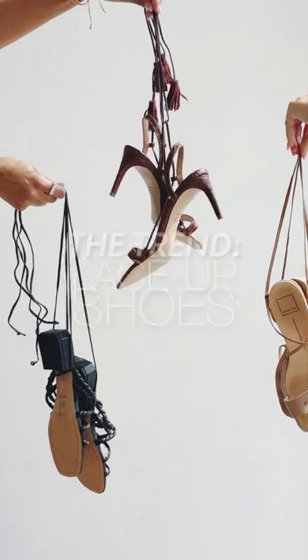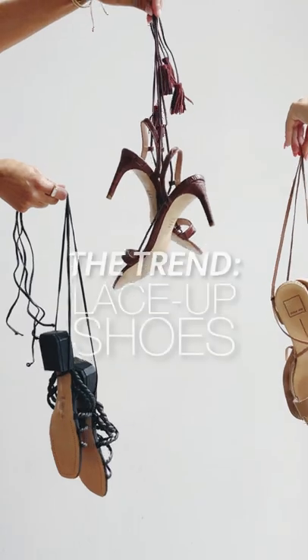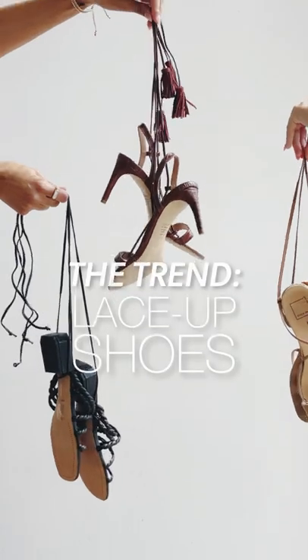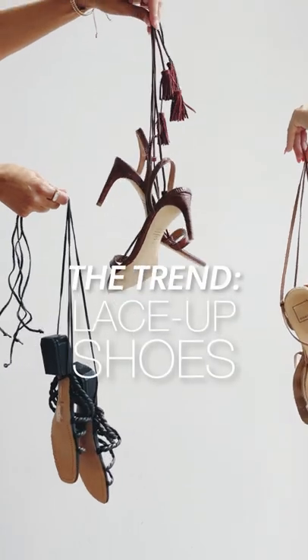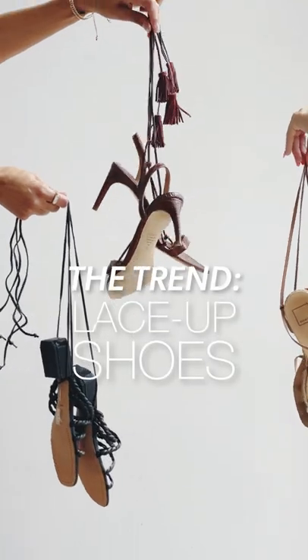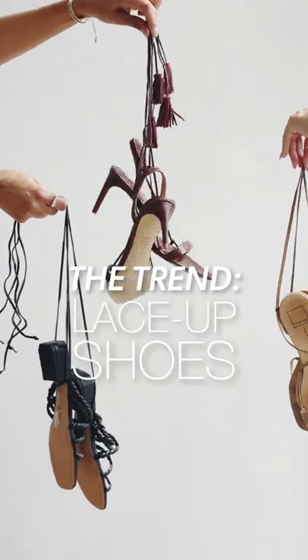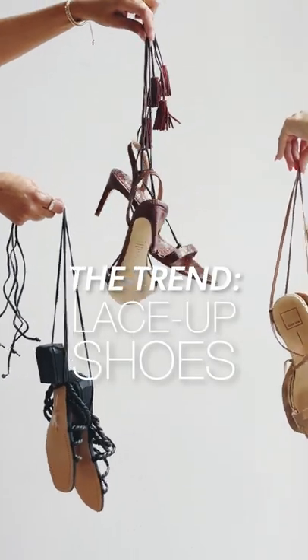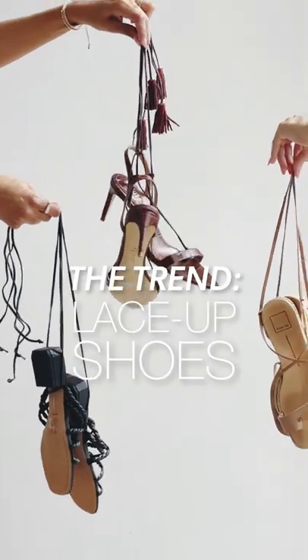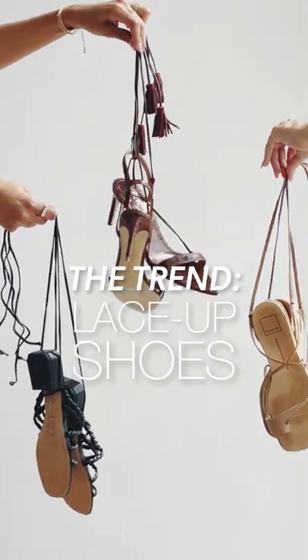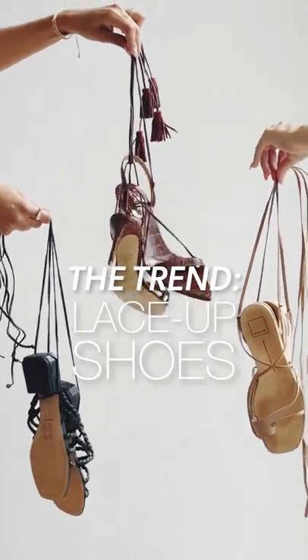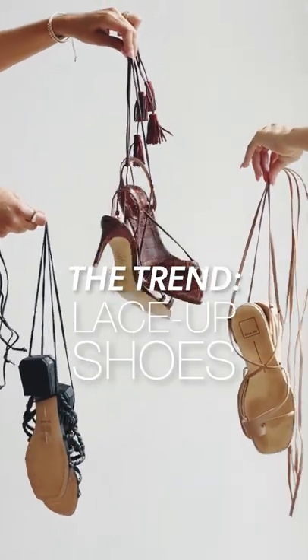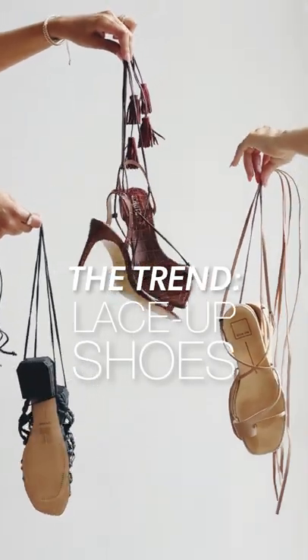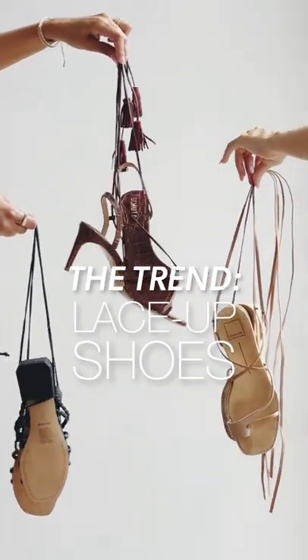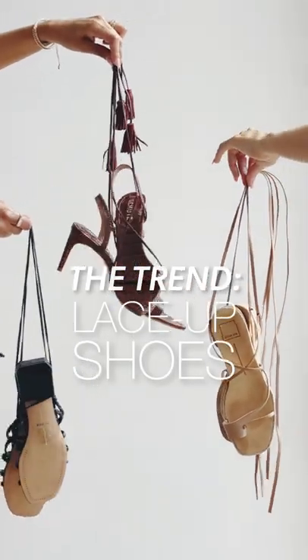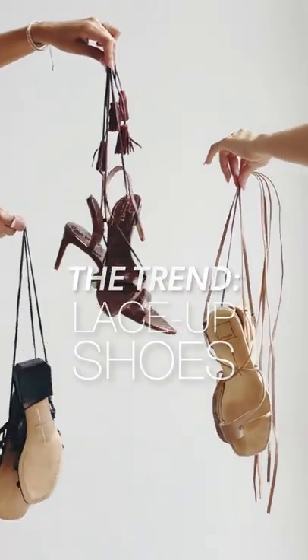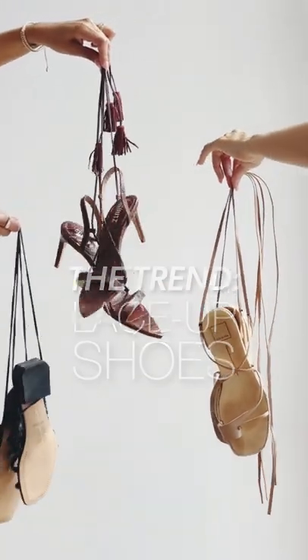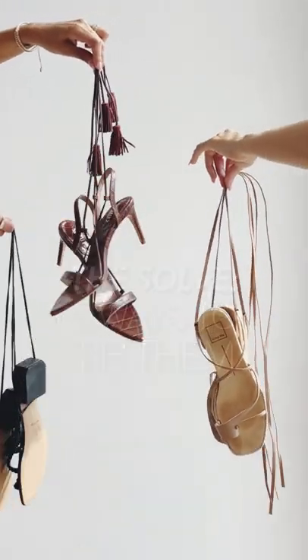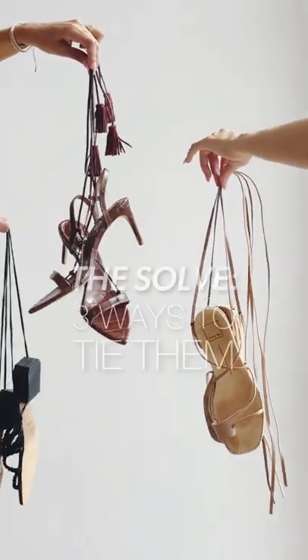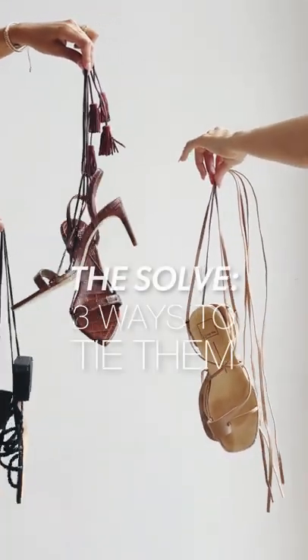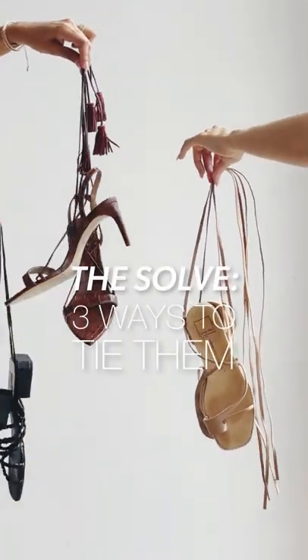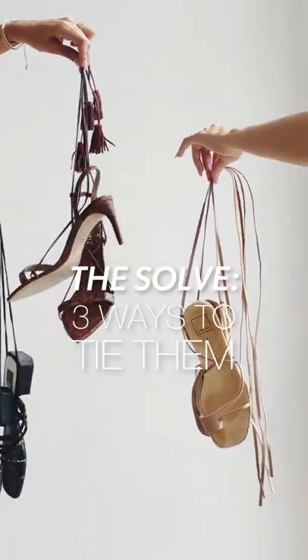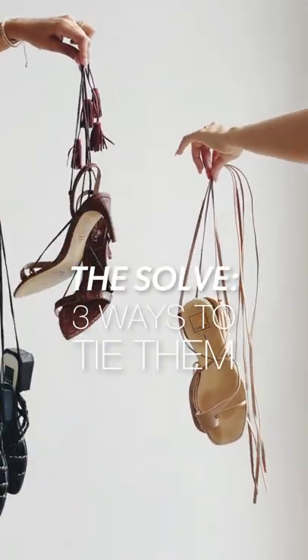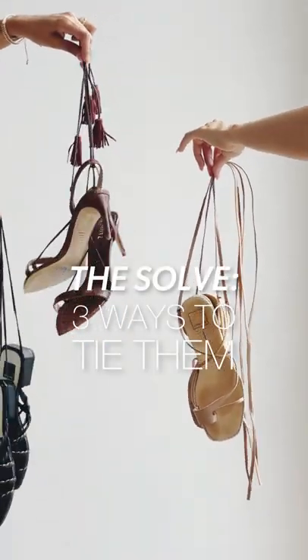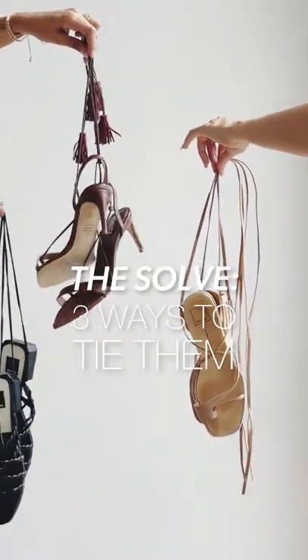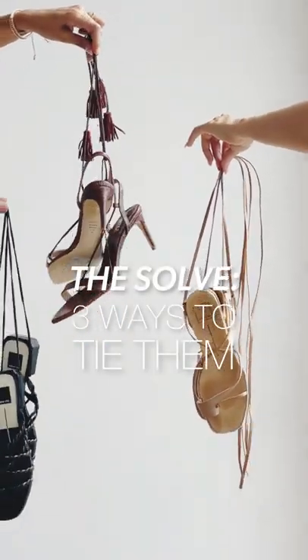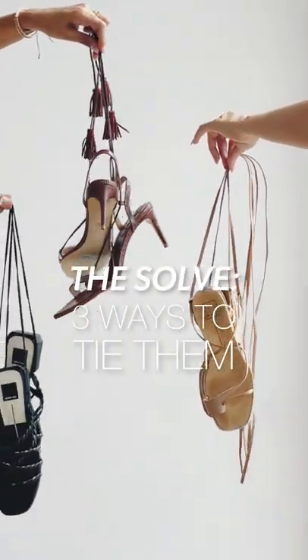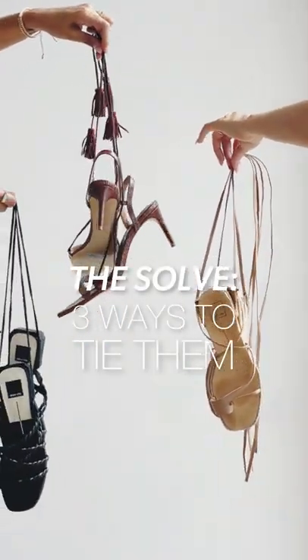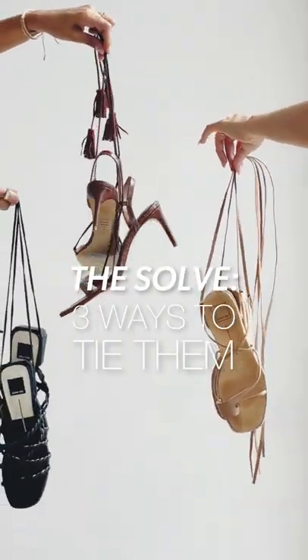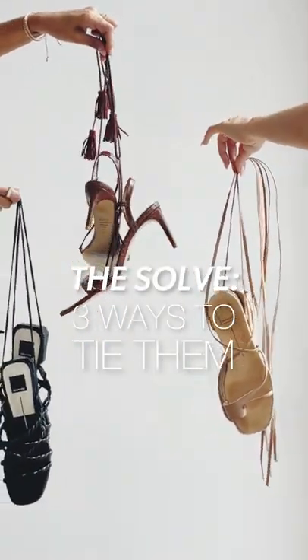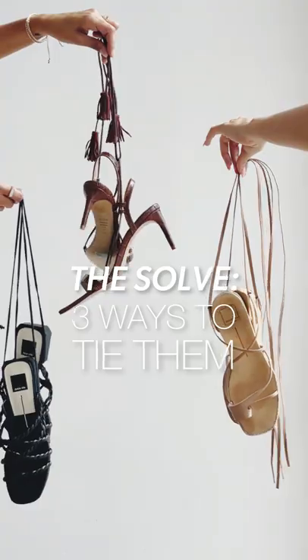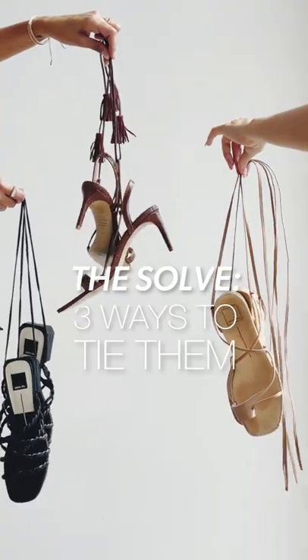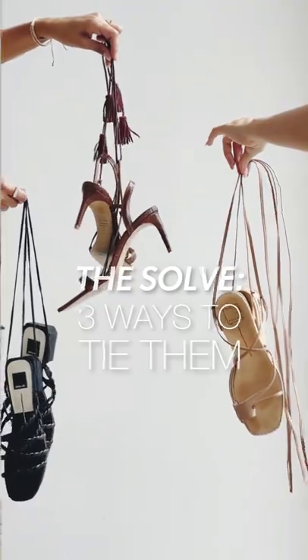Lace-up shoes are hot for summer. We've got the steps for you to tie and fly out the door this season.